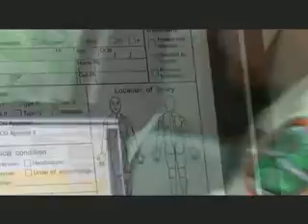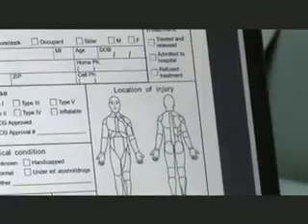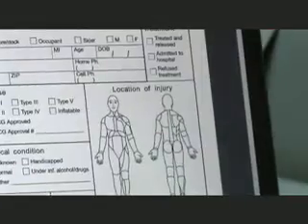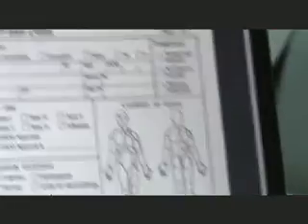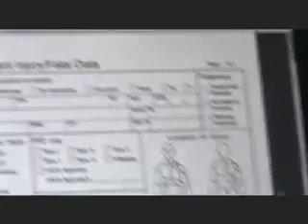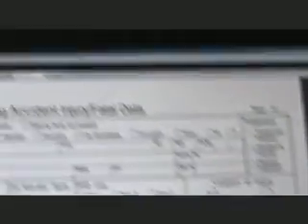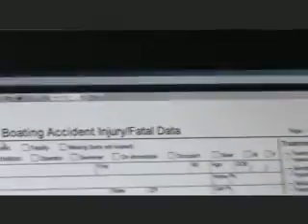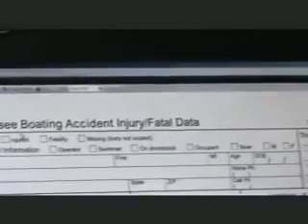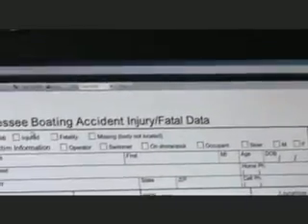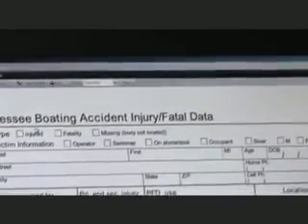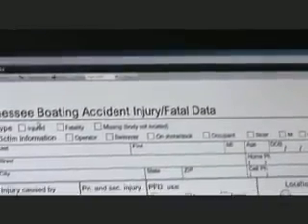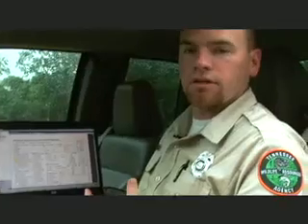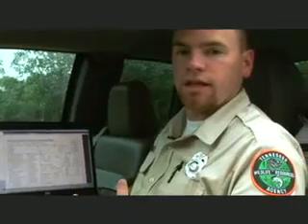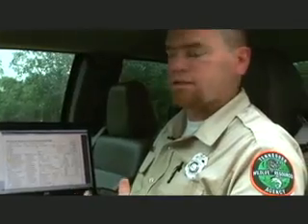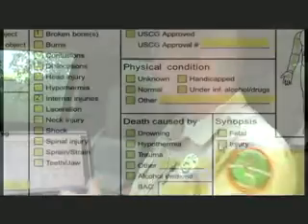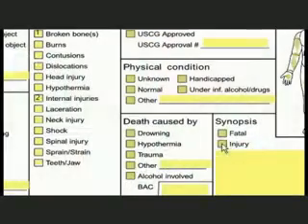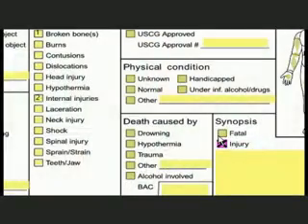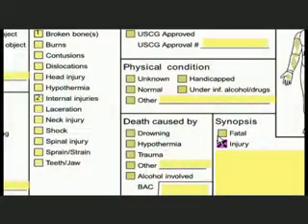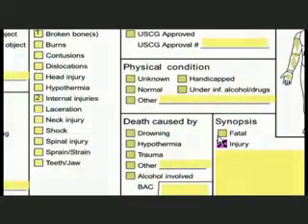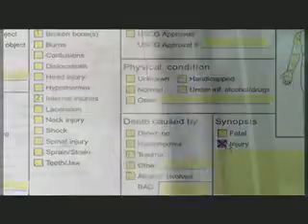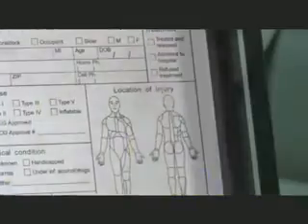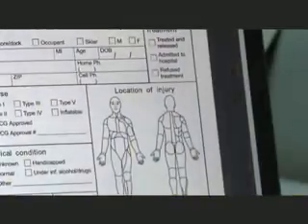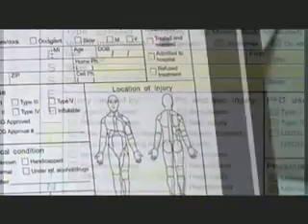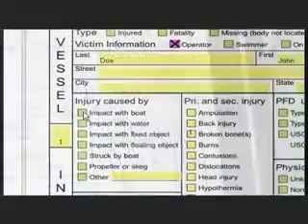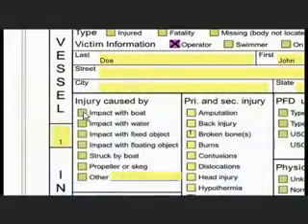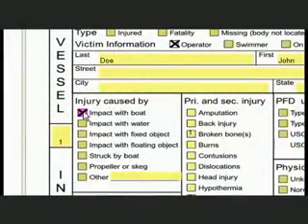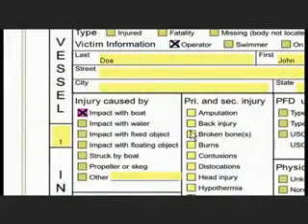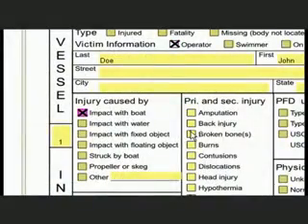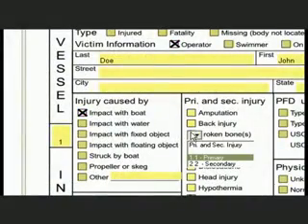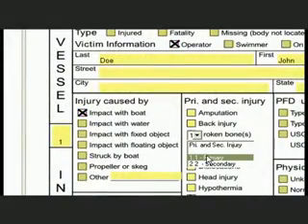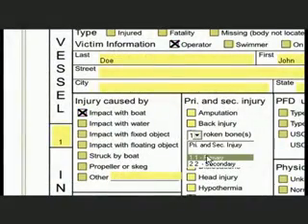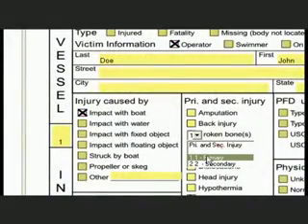The fourth page deals with the injuries. Anybody that was hurt in the accident, you list the type of accident, where they were injured, and what part of the body.